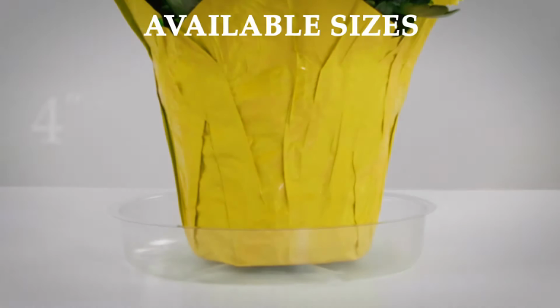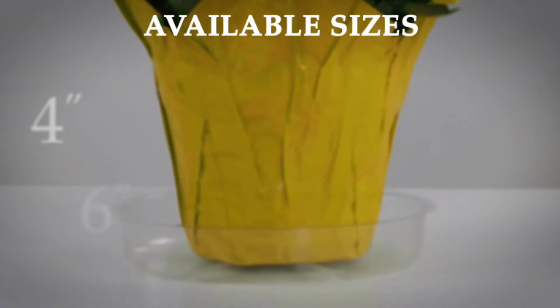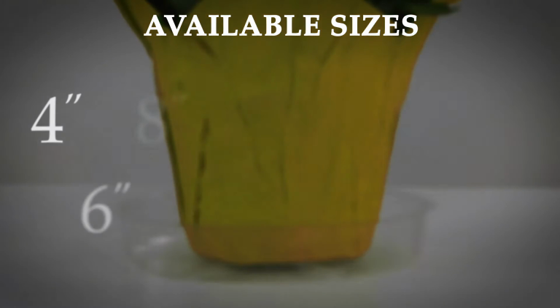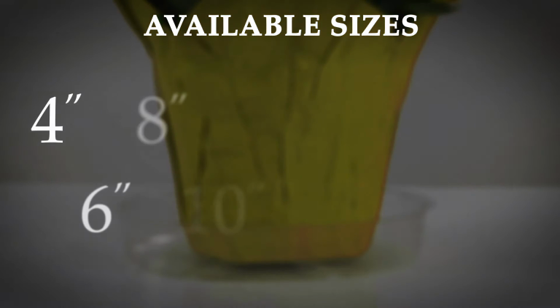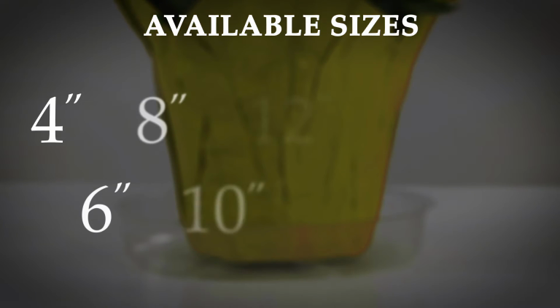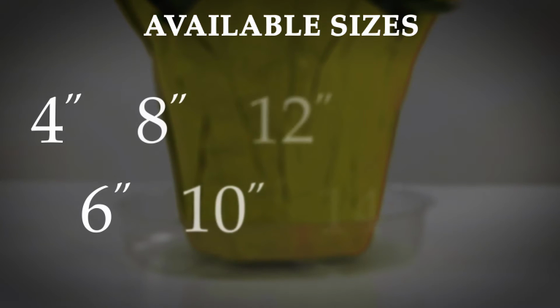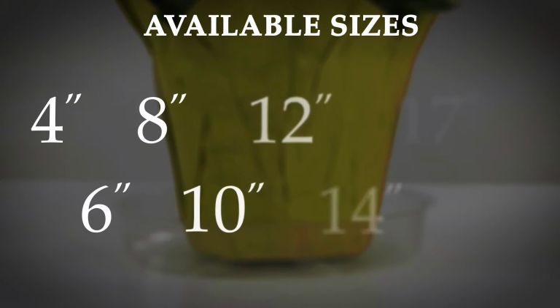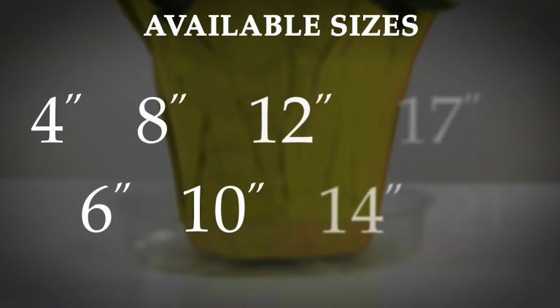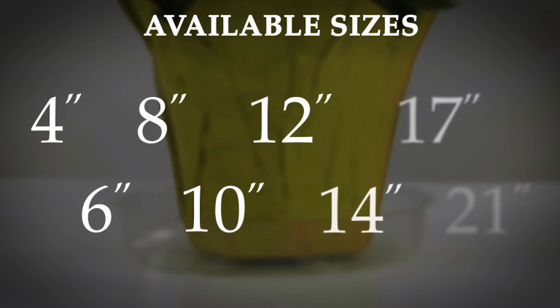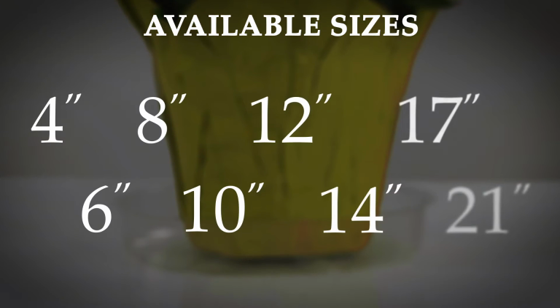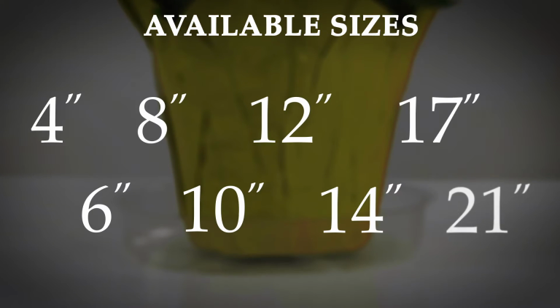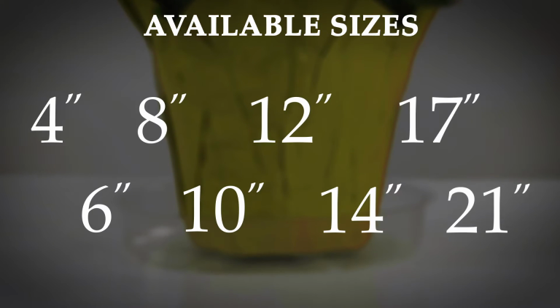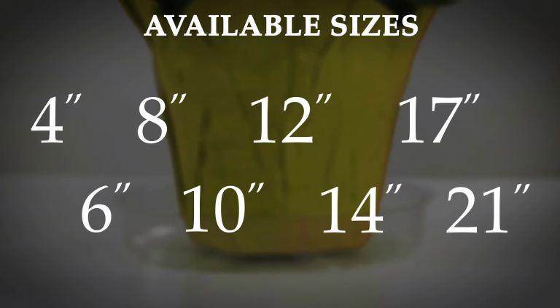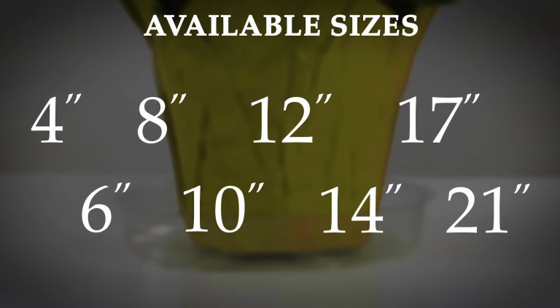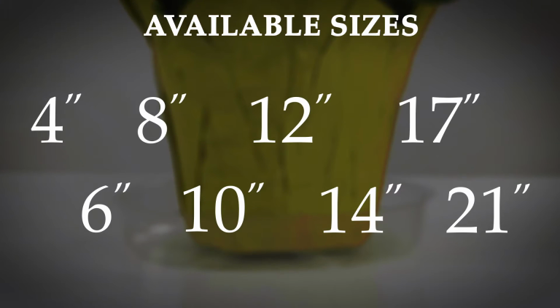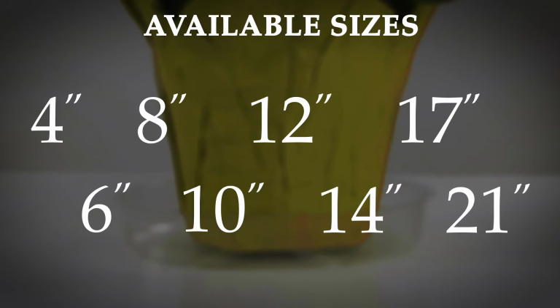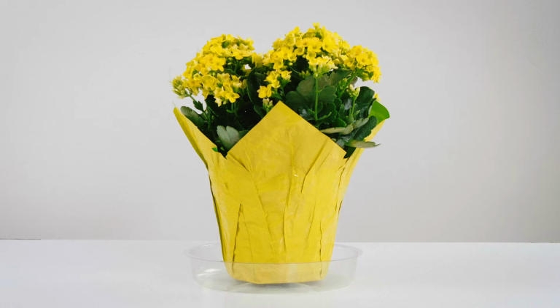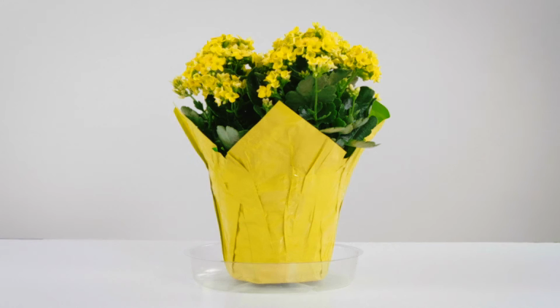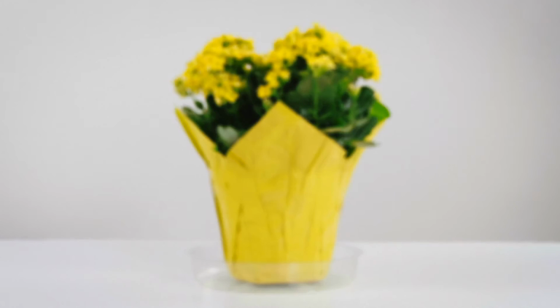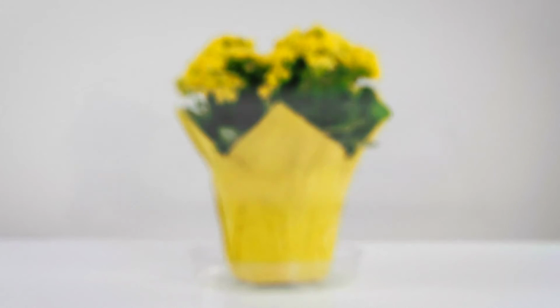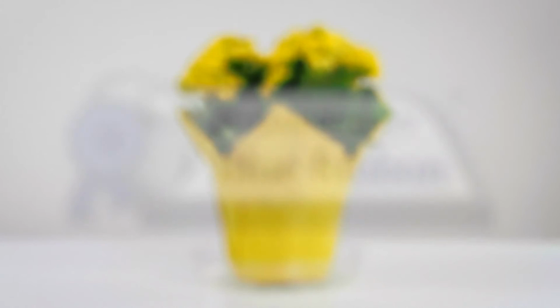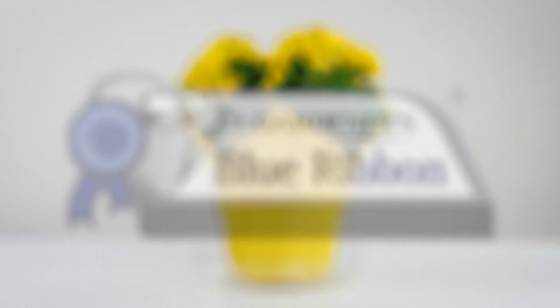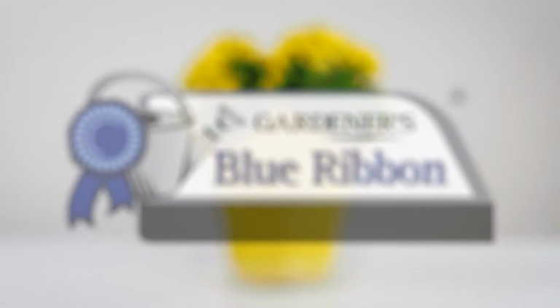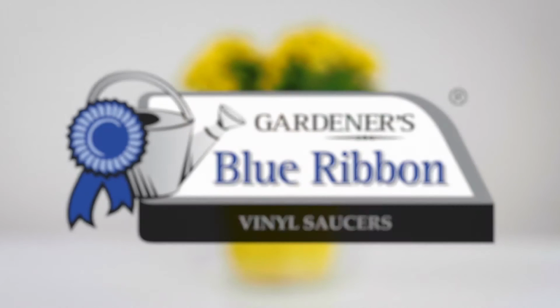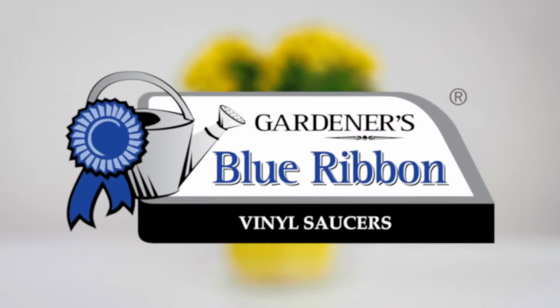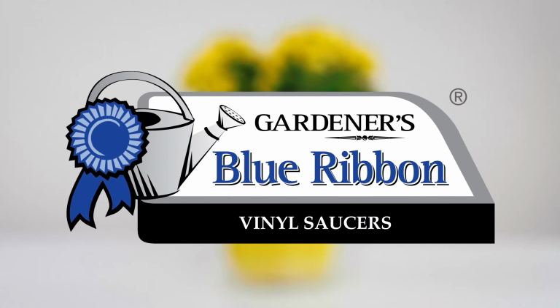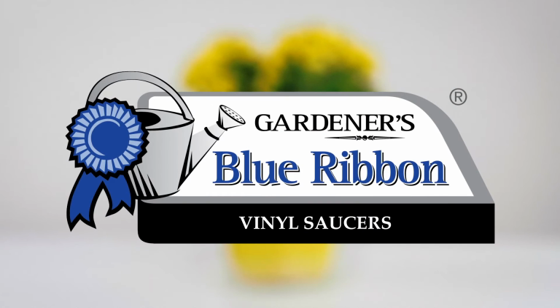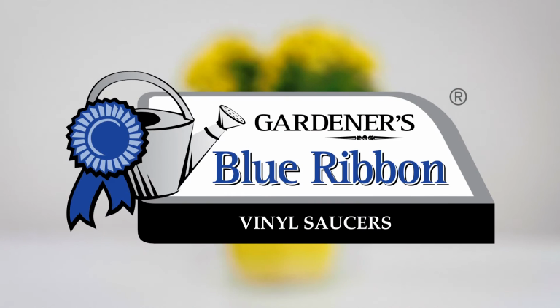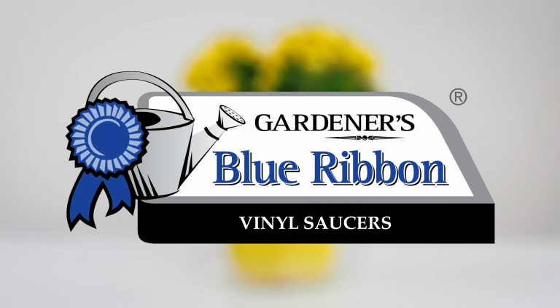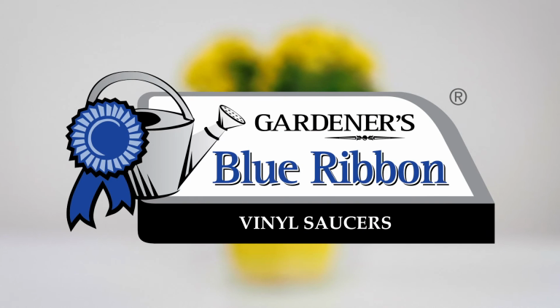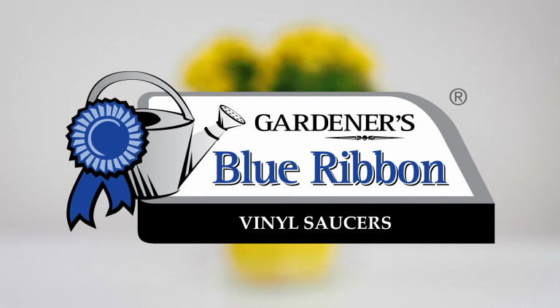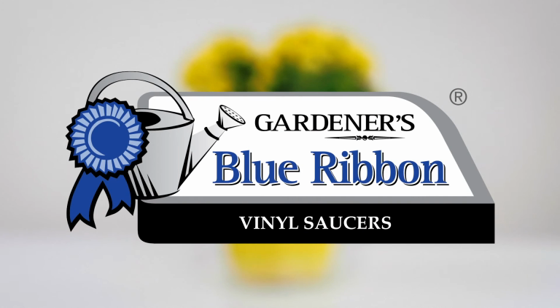Available in a wide variety of sizes, these clear saucers are a must-have to safeguard your floors and furniture.